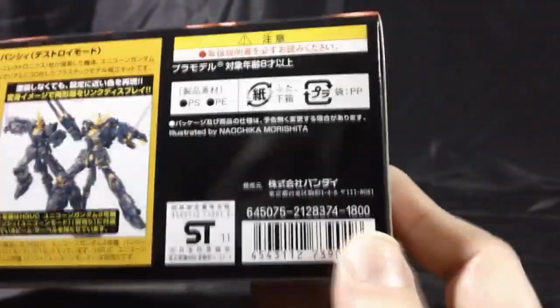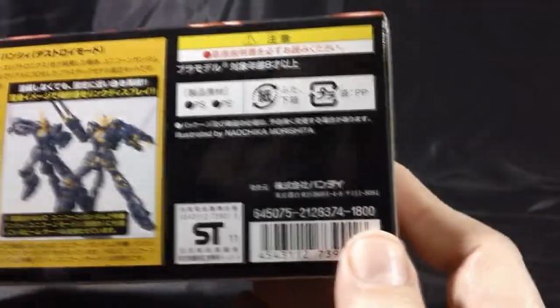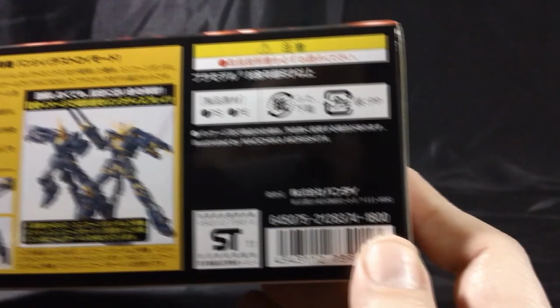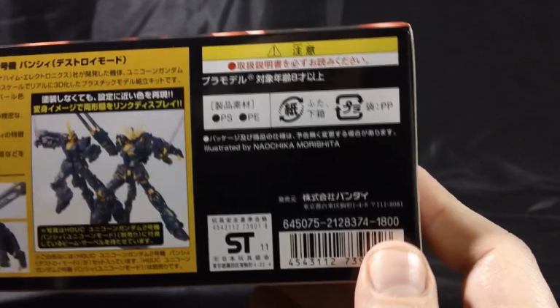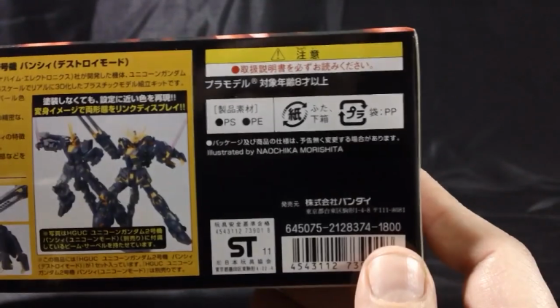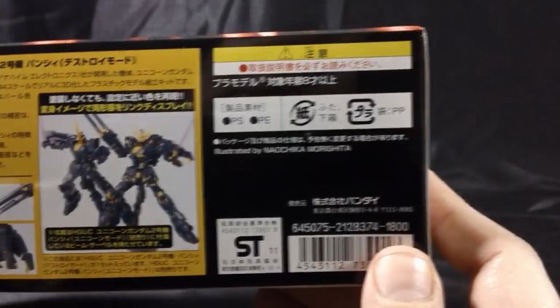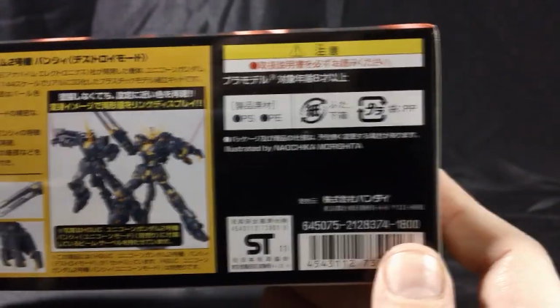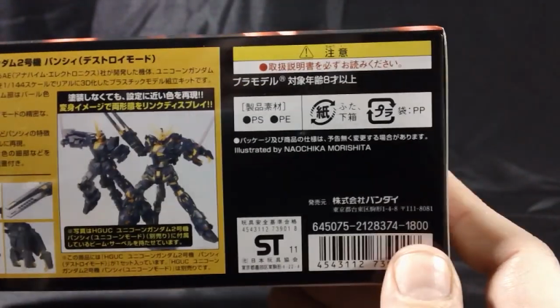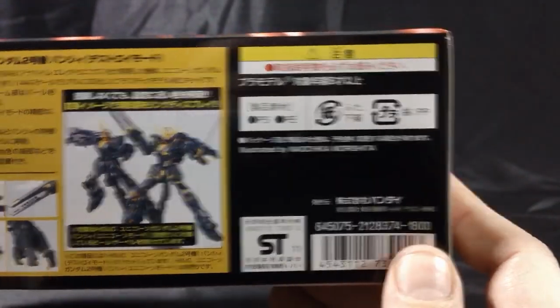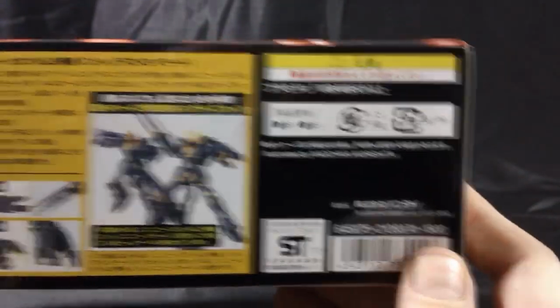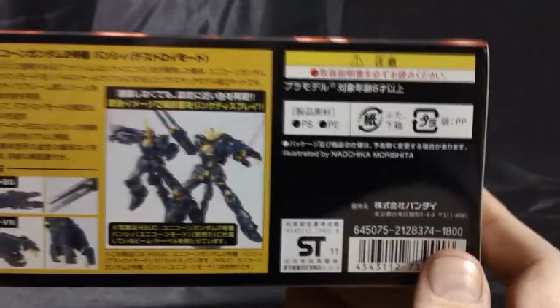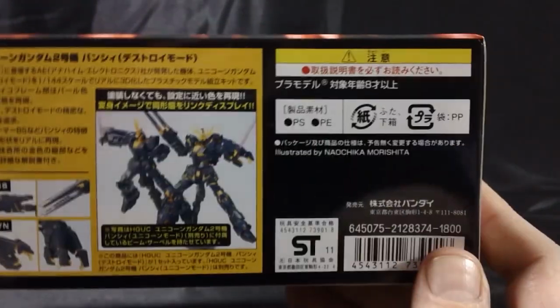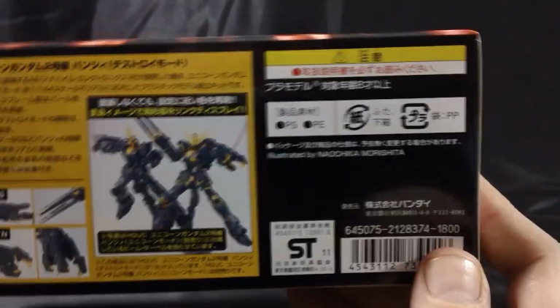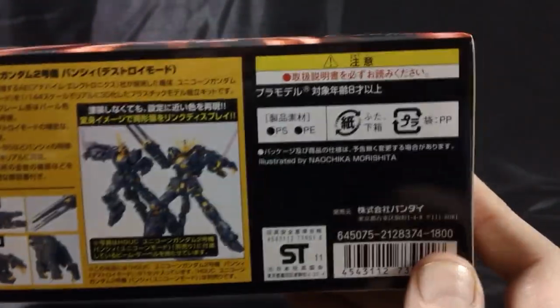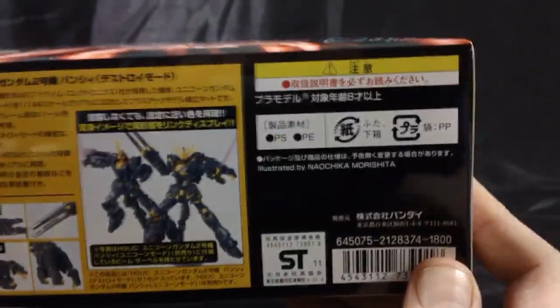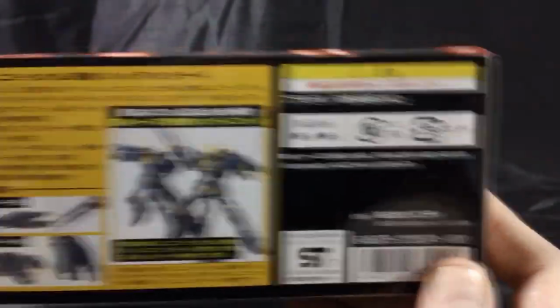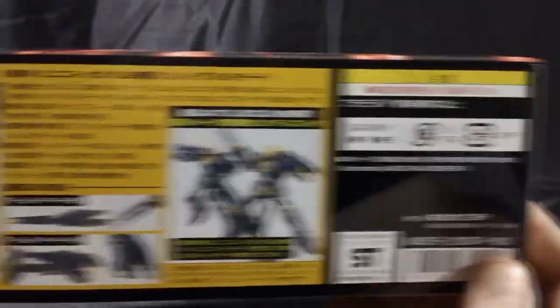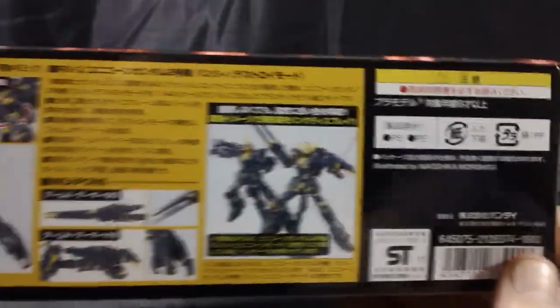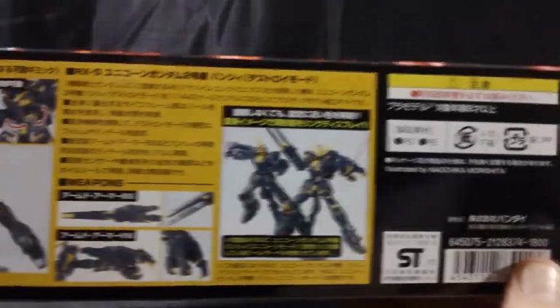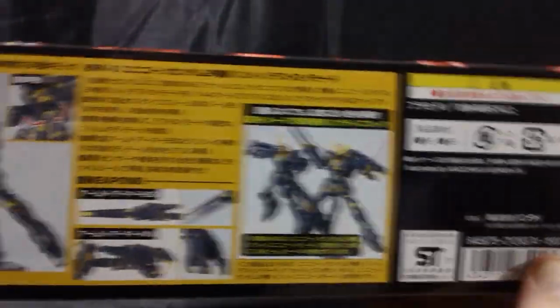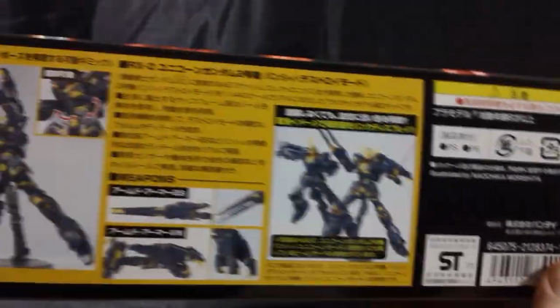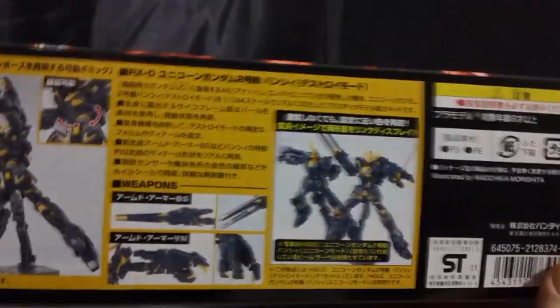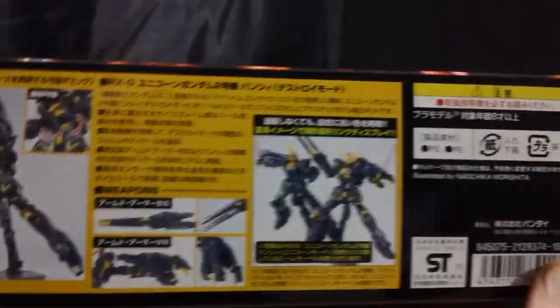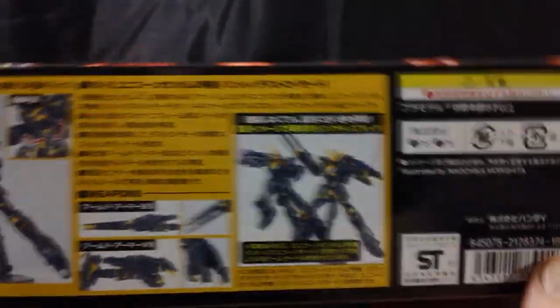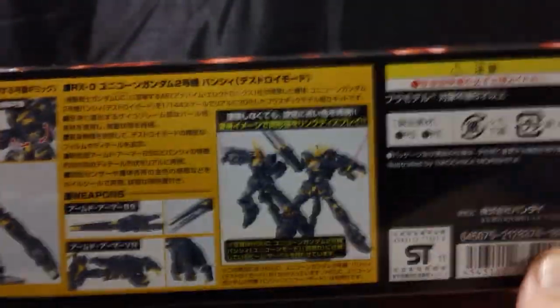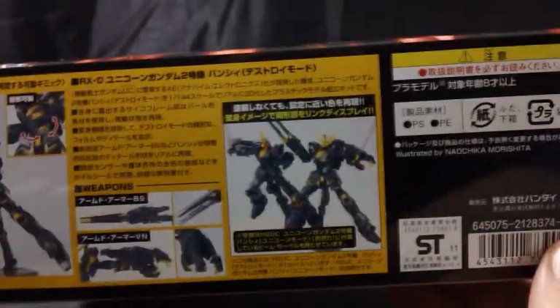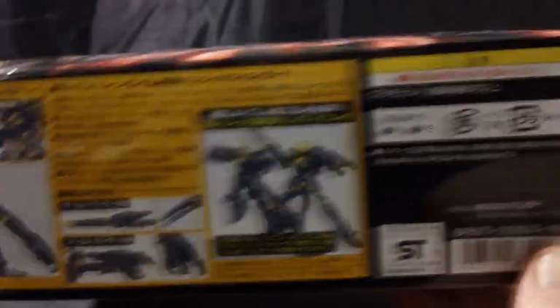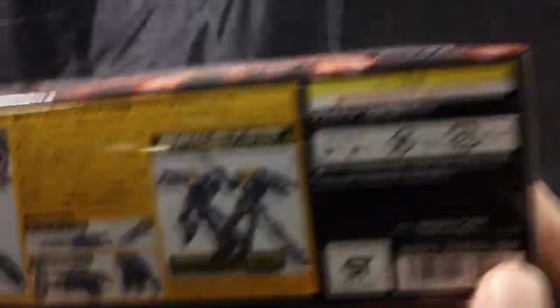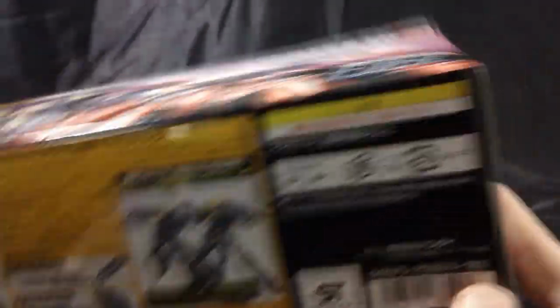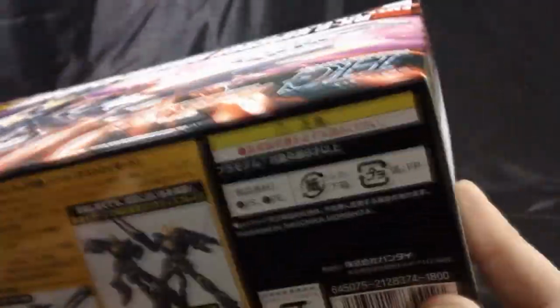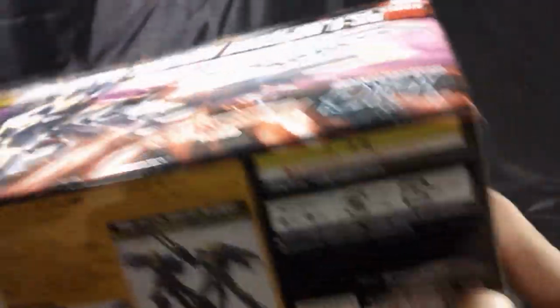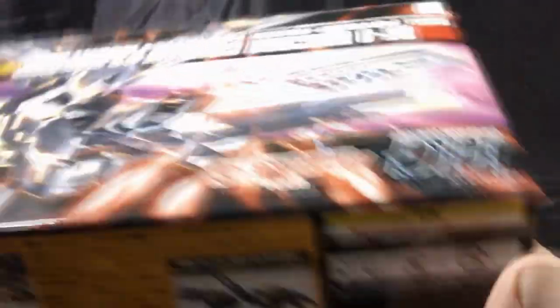This kit goes for a little under $25 on gginfinite.com, so stop by there to pick up your own.